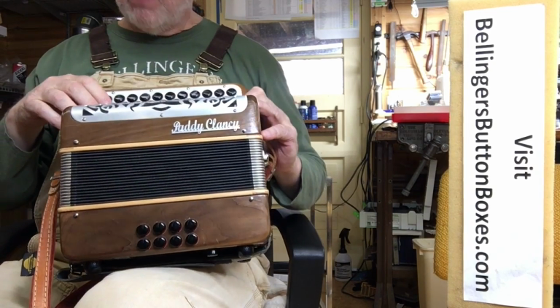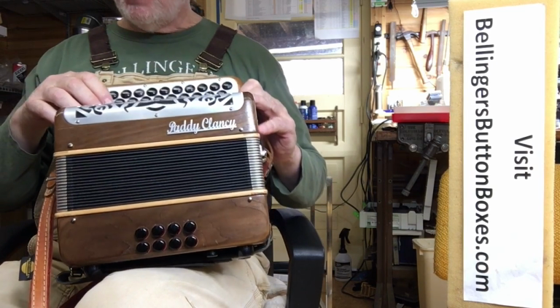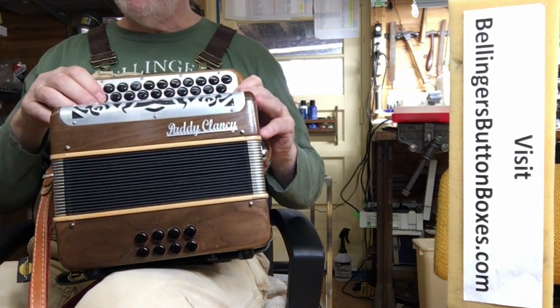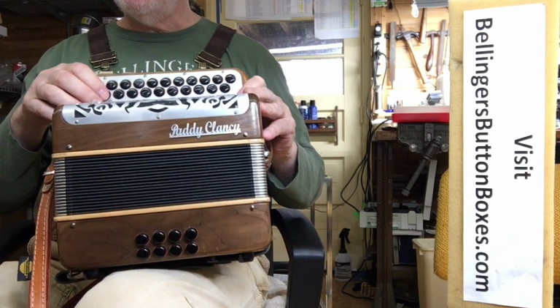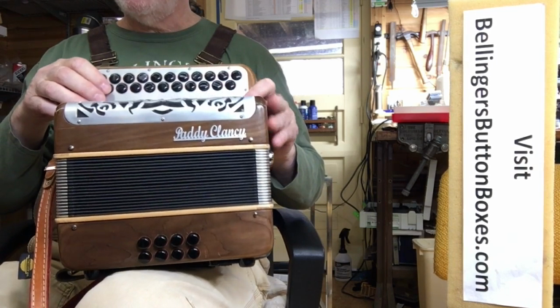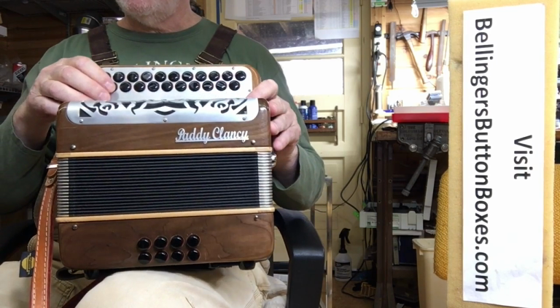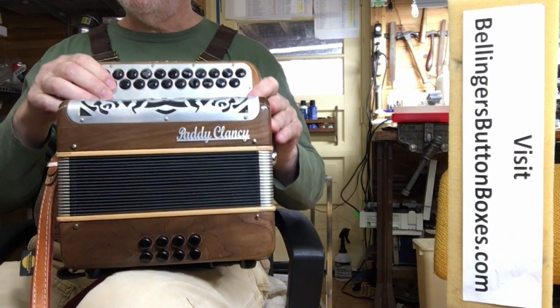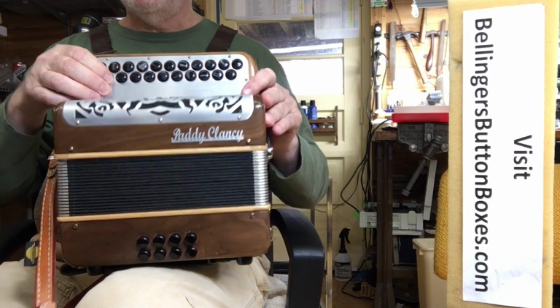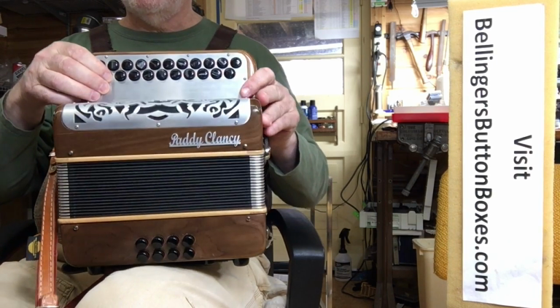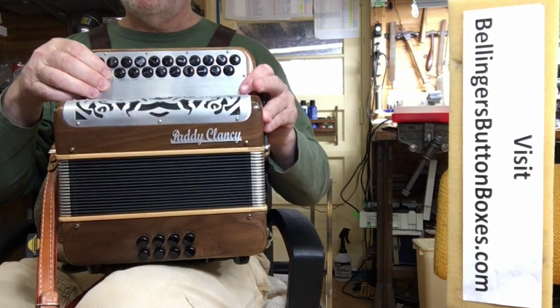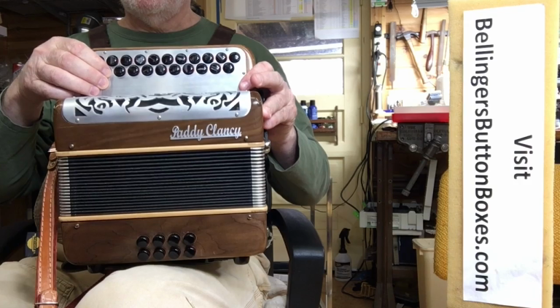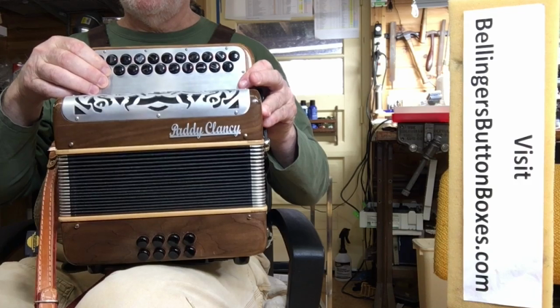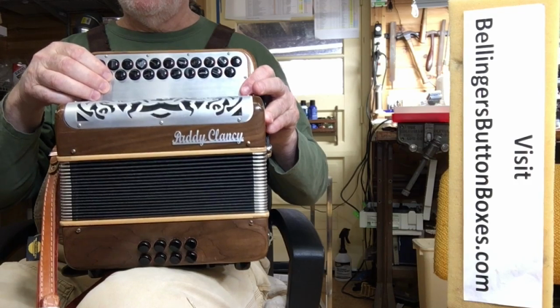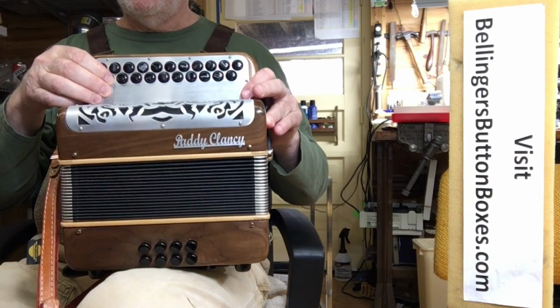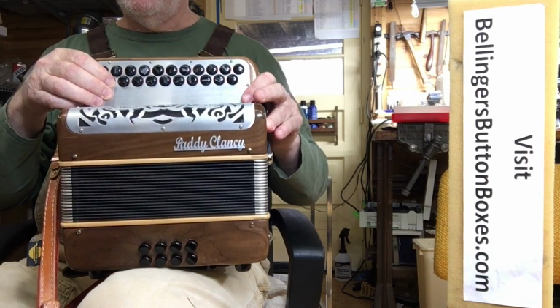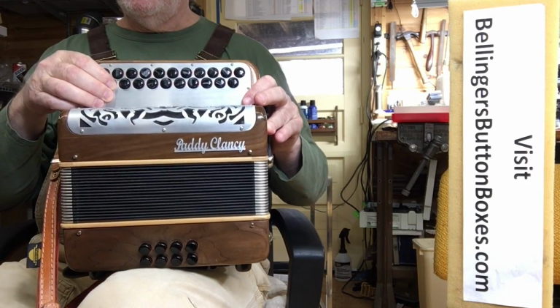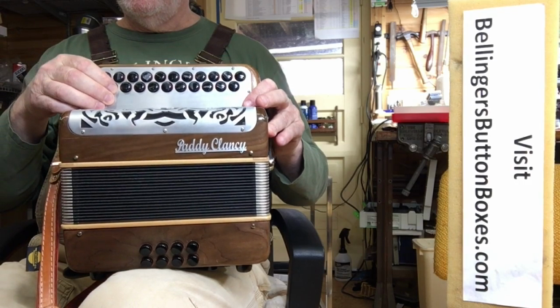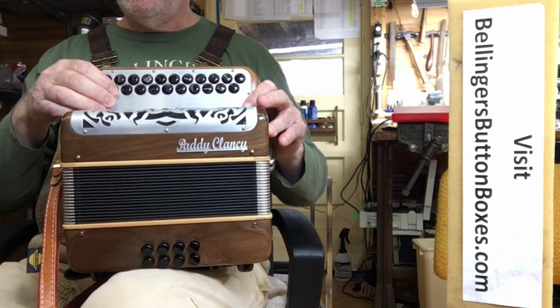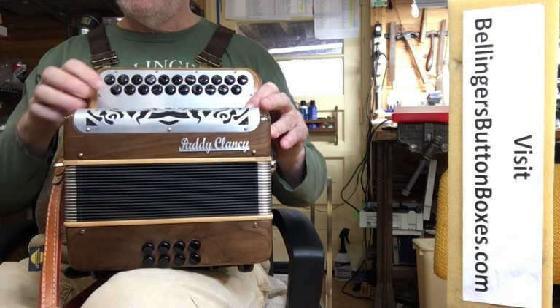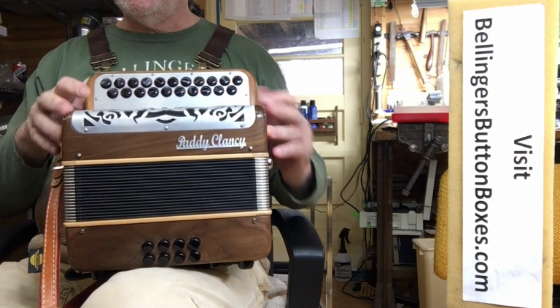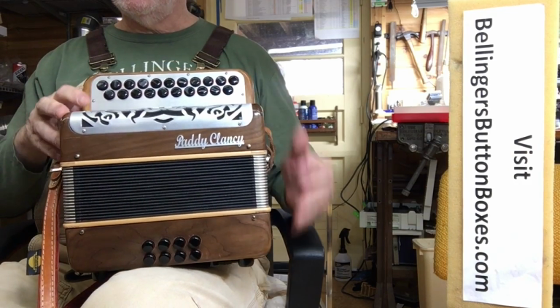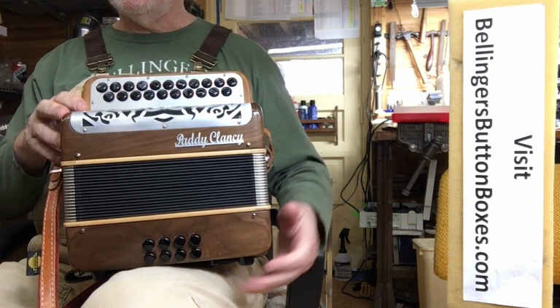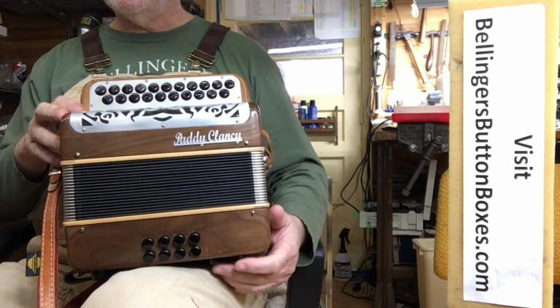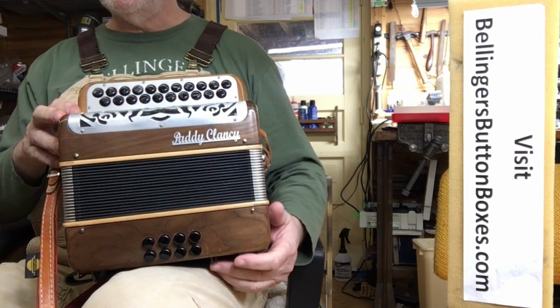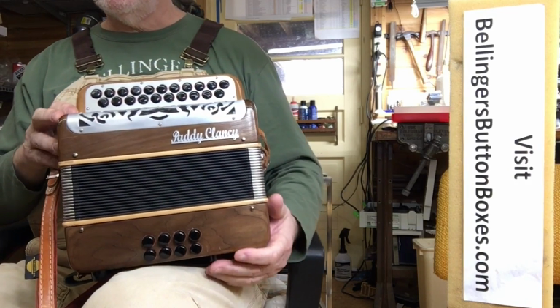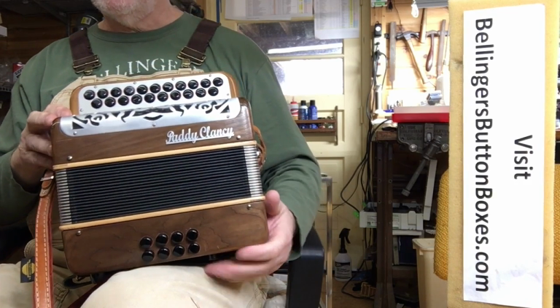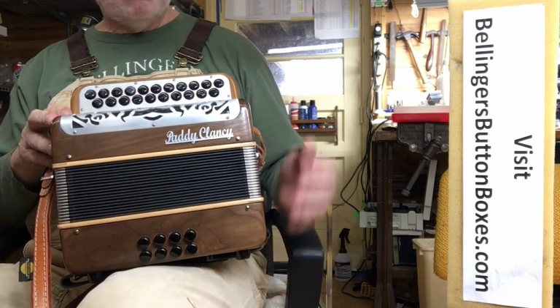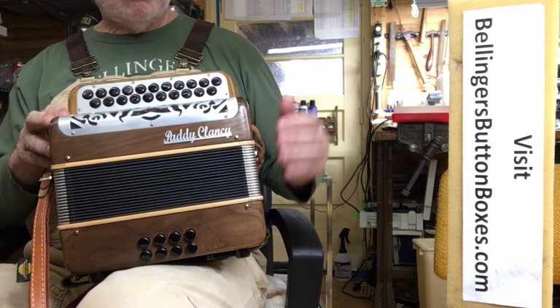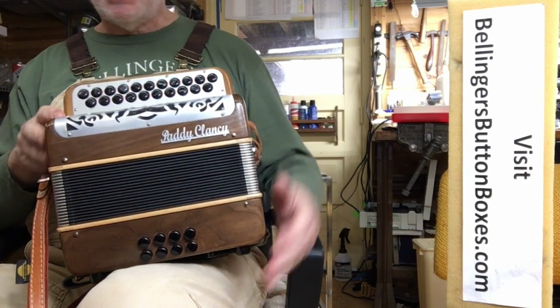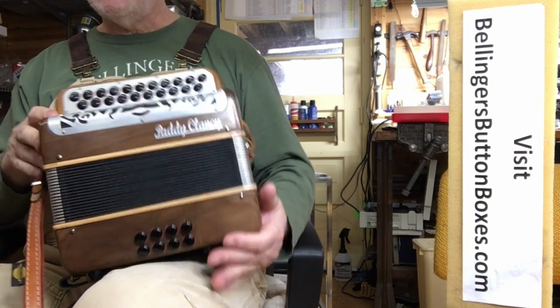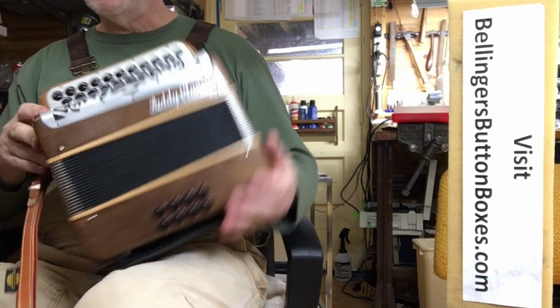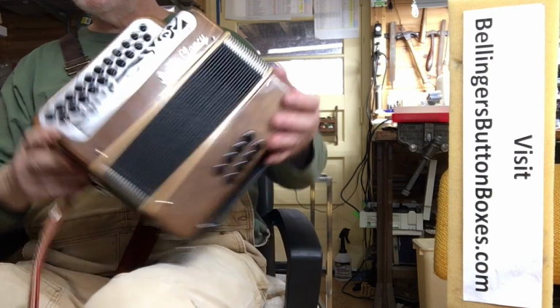I have just tuned this with a mild tremolo — about 1.2 hertz on low notes up to about 5.5 hertz on high notes.